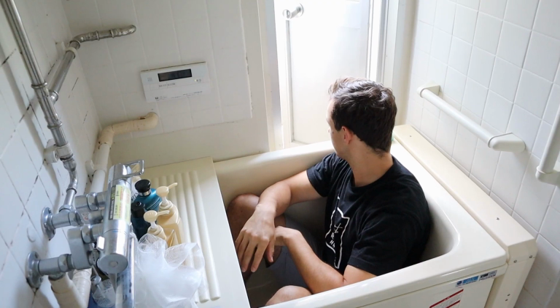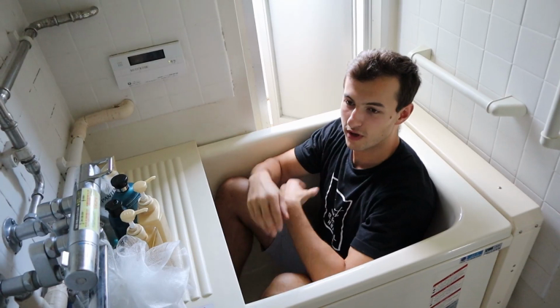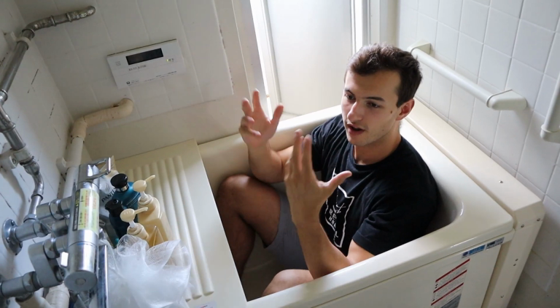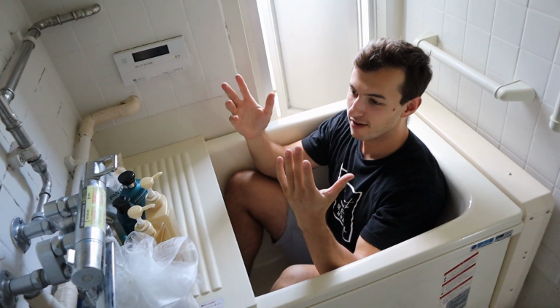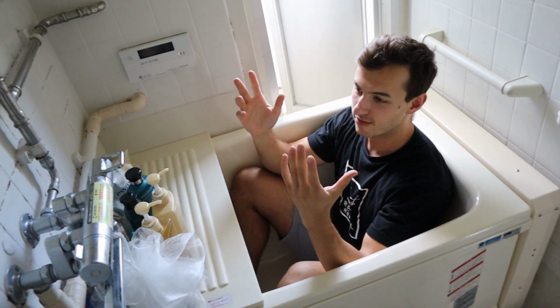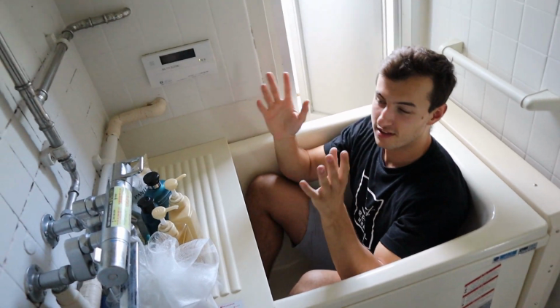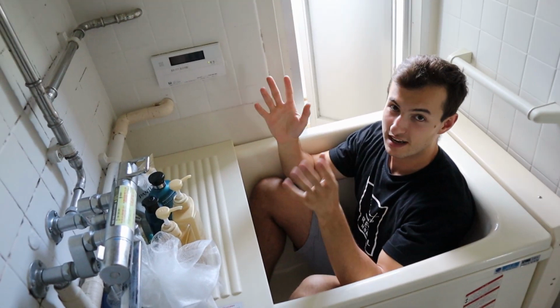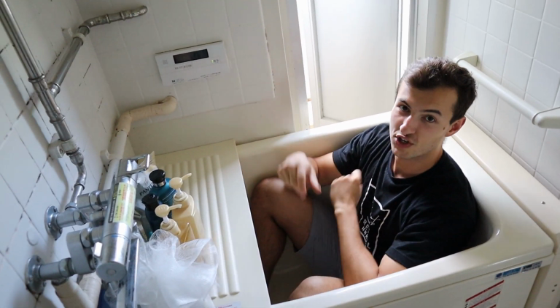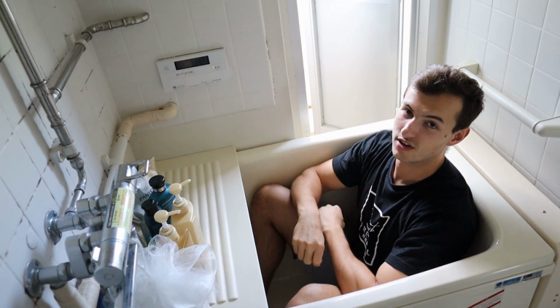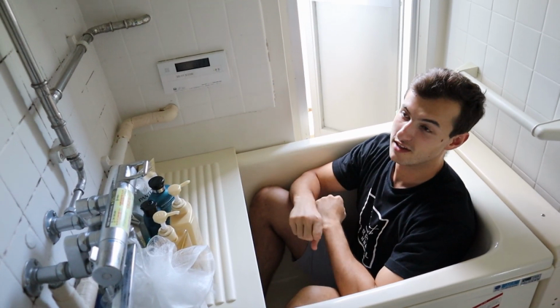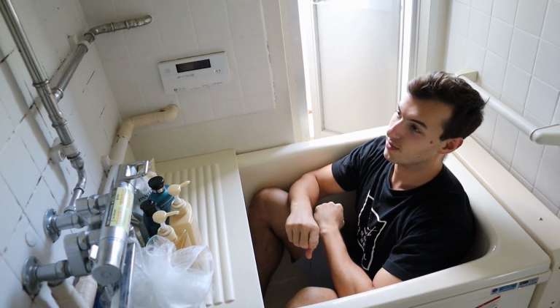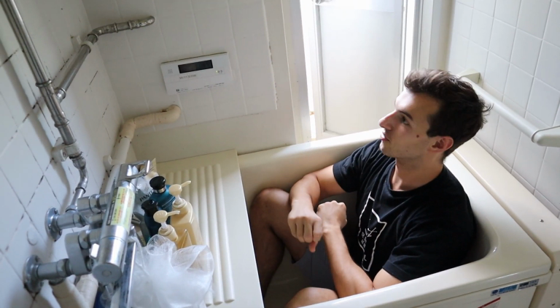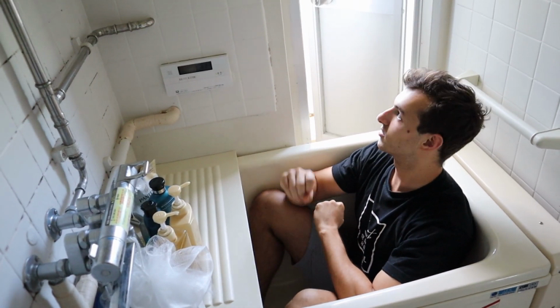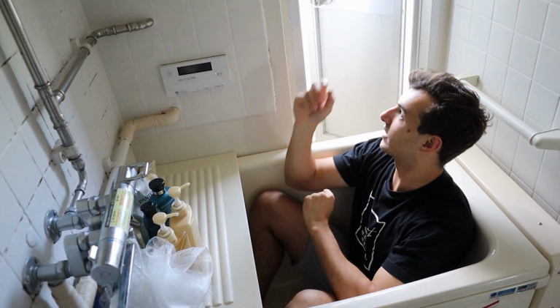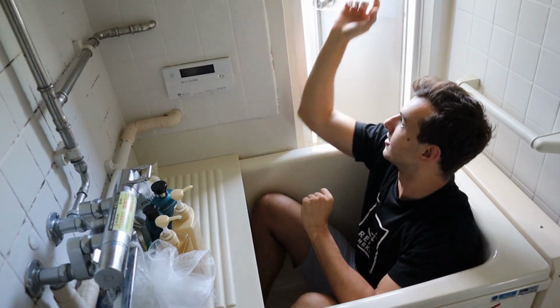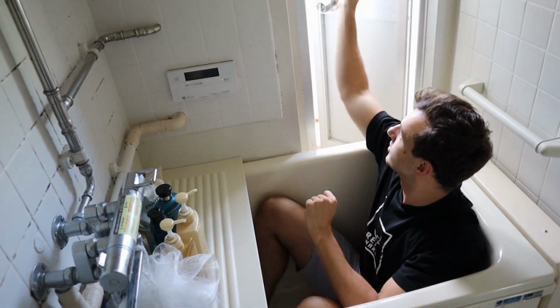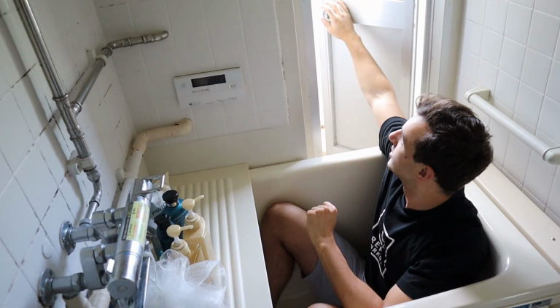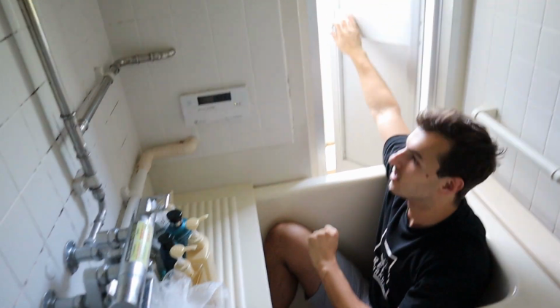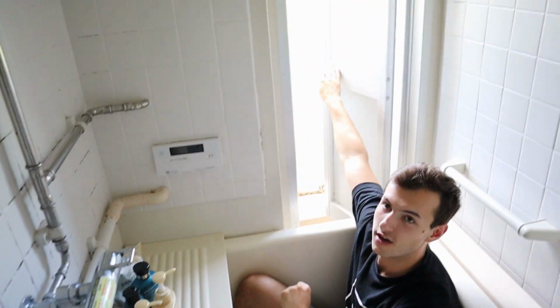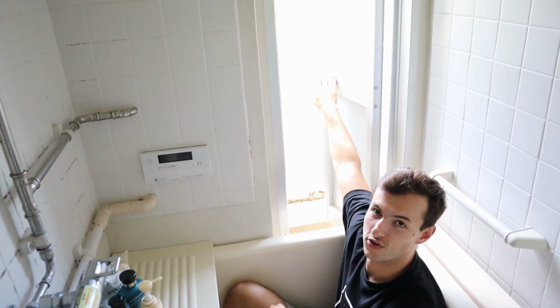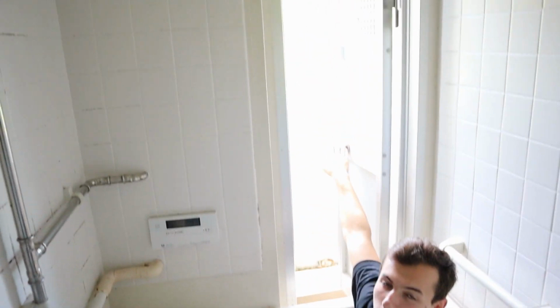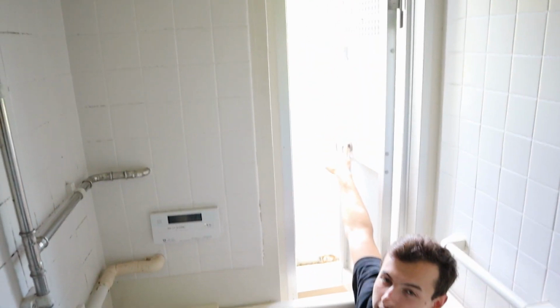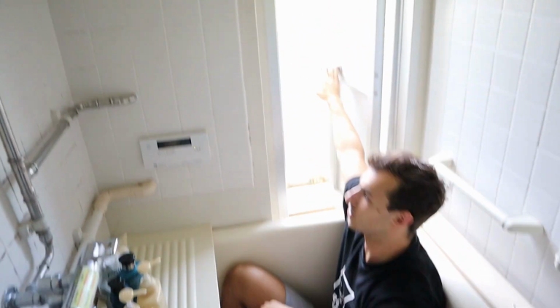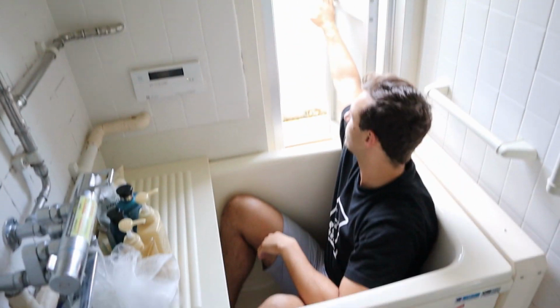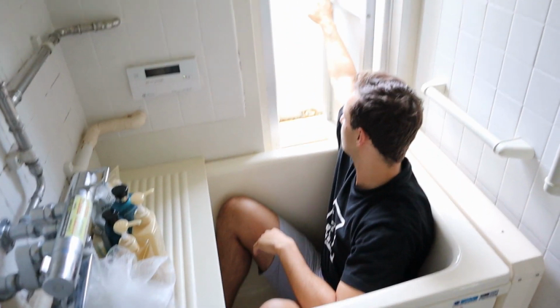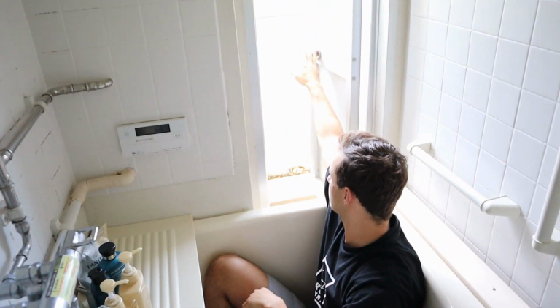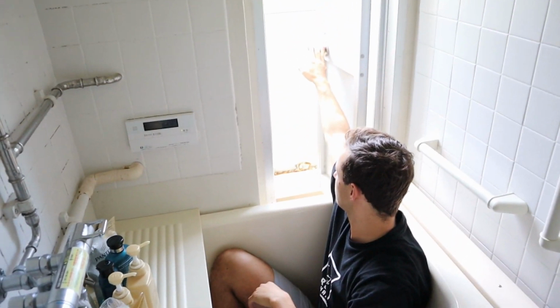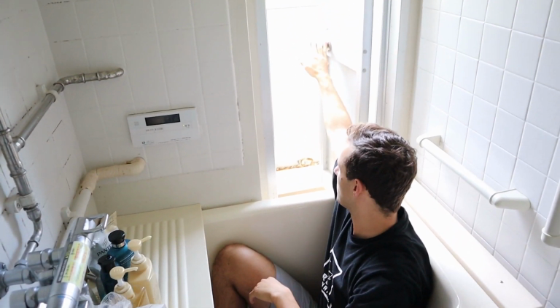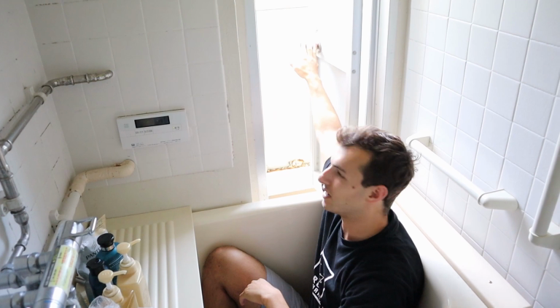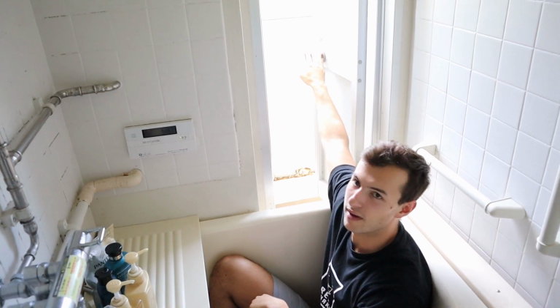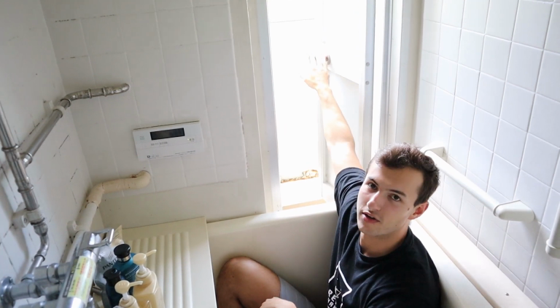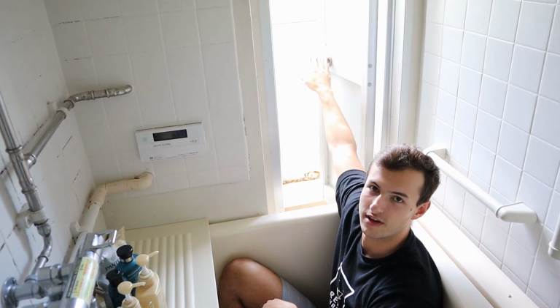We don't have ventilation in this bathroom, so we have a doorway to a mini balcony.